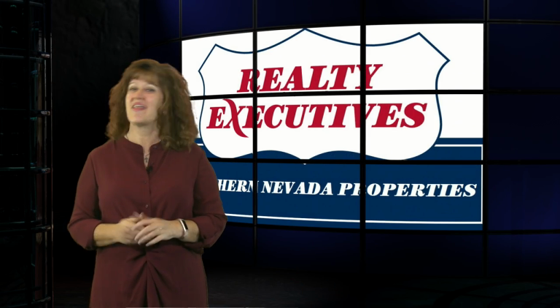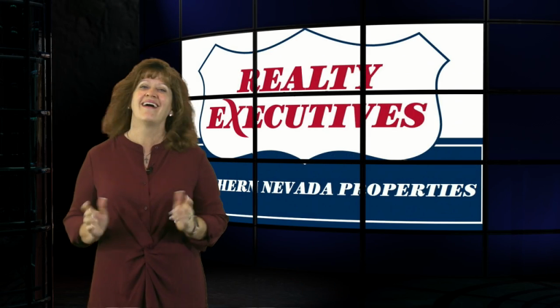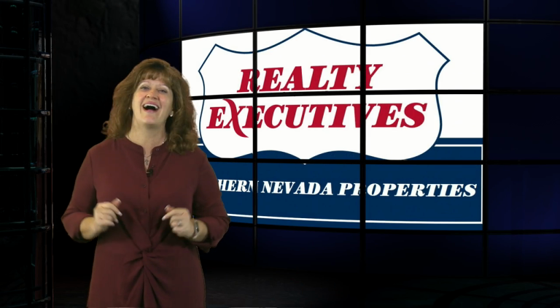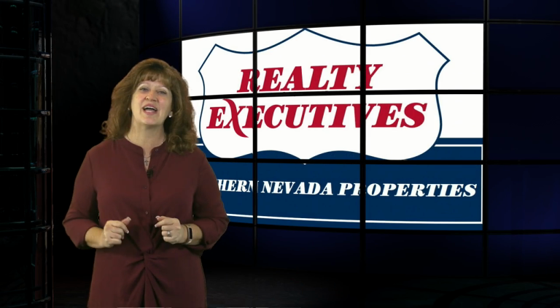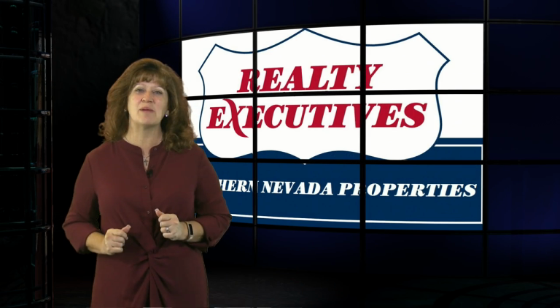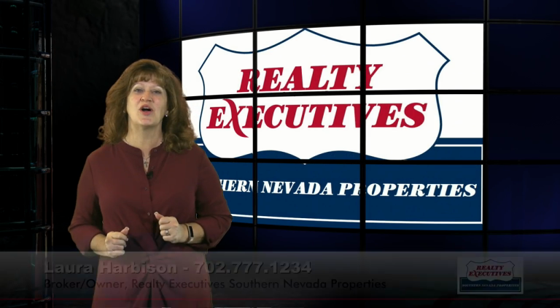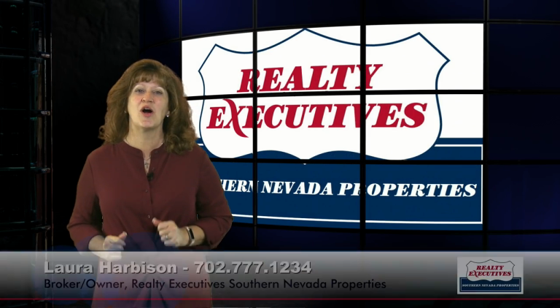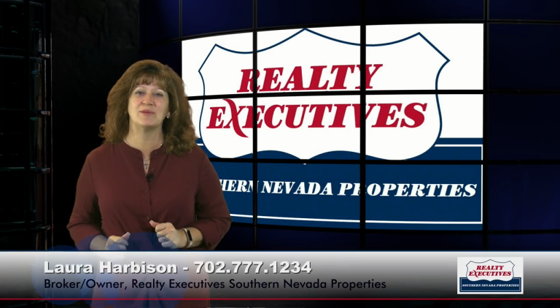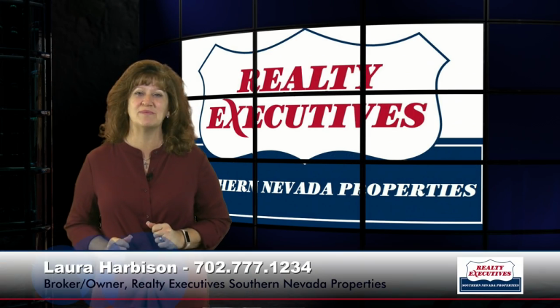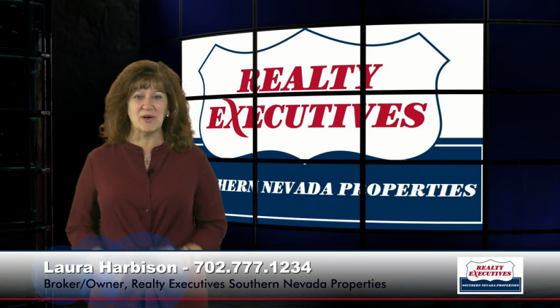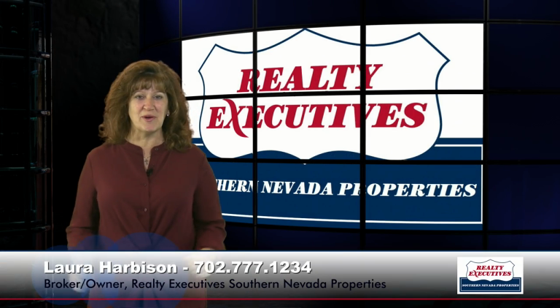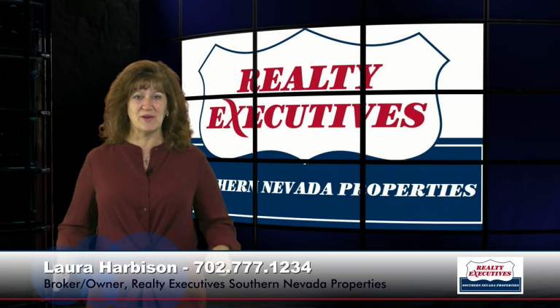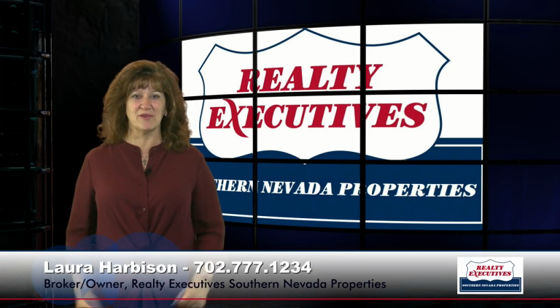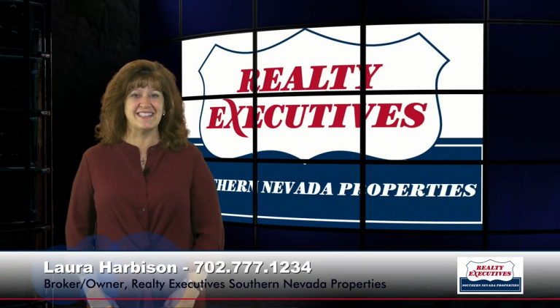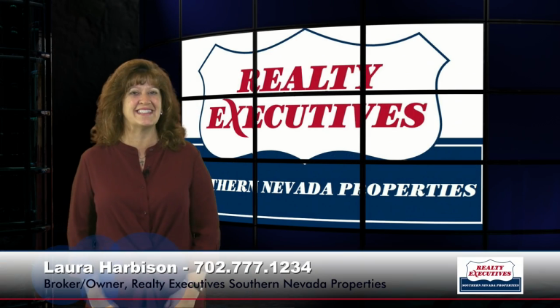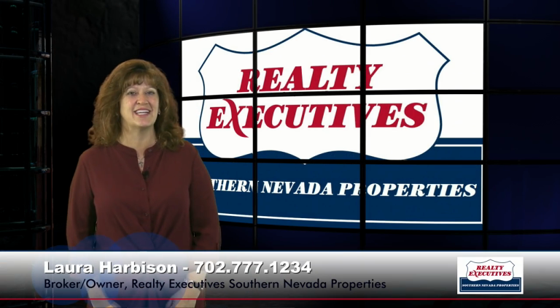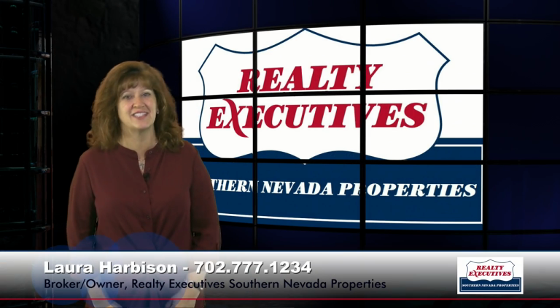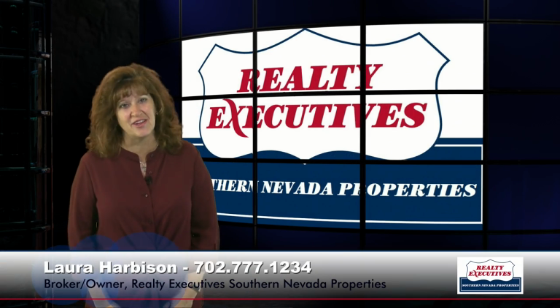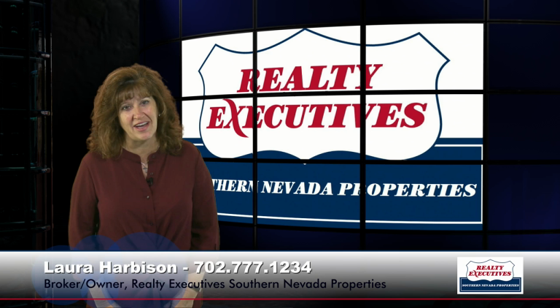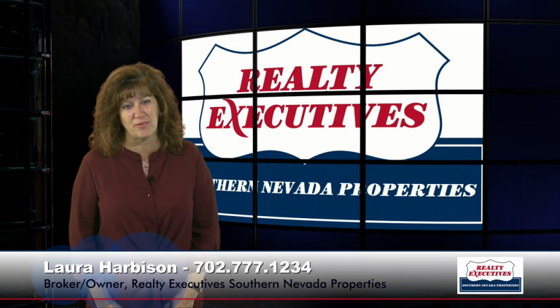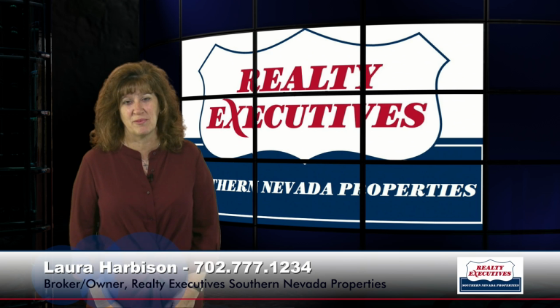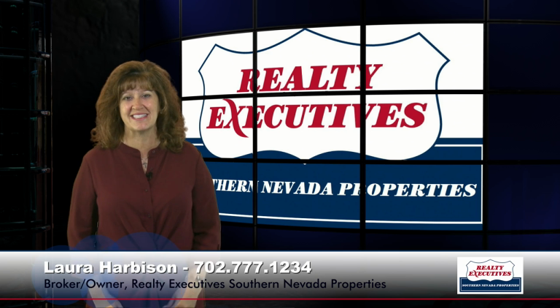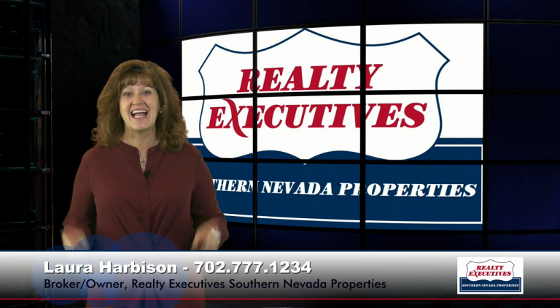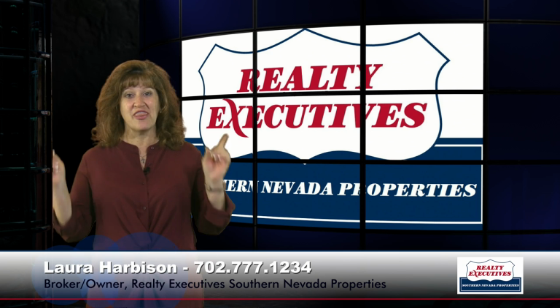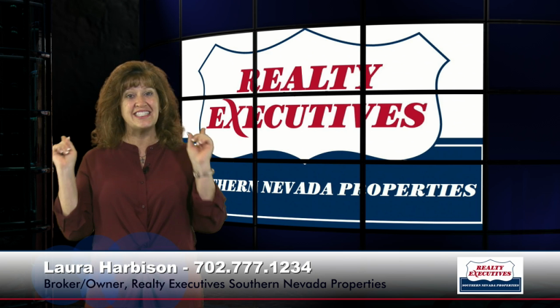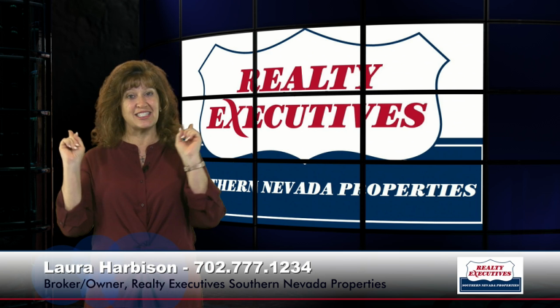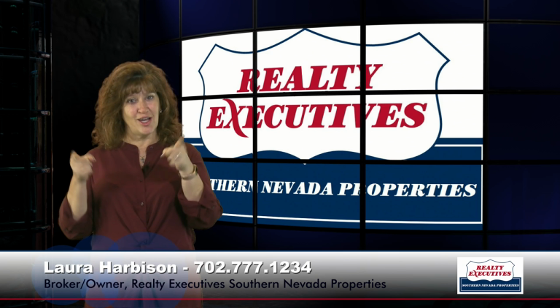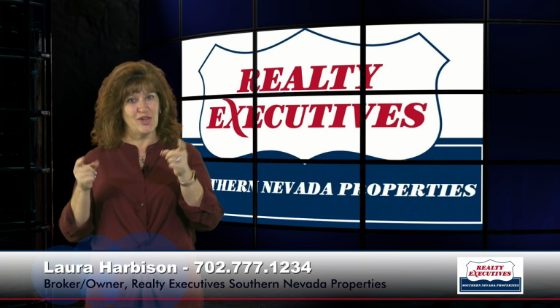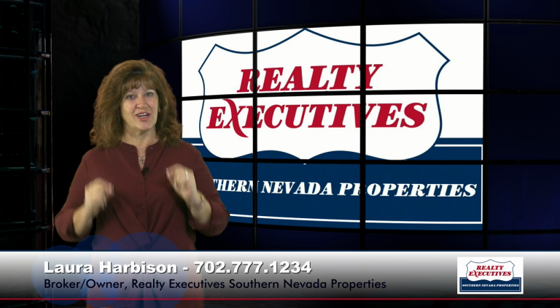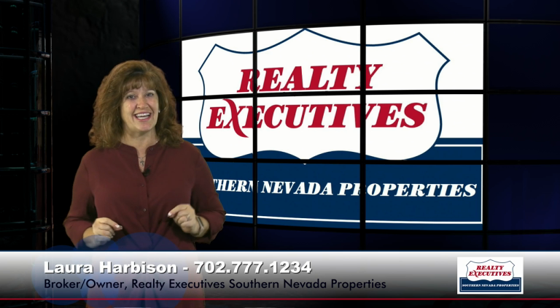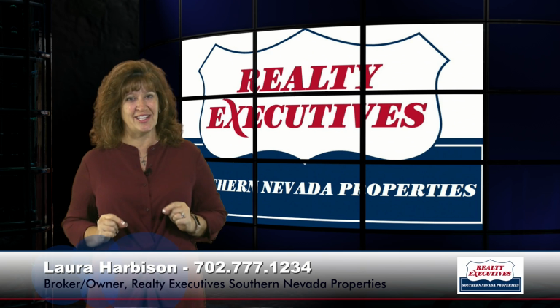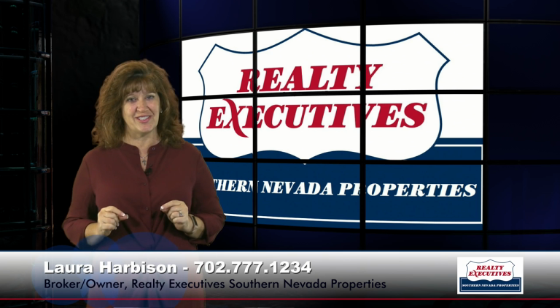Hi, I'm Laura Harbison, broker-owner of Realty Executive Southern Nevada Properties, and this is your executive tour.